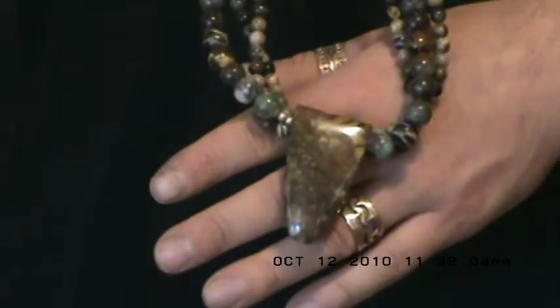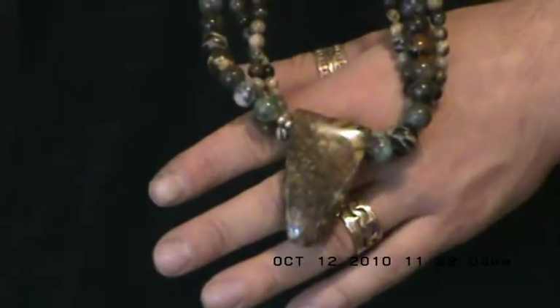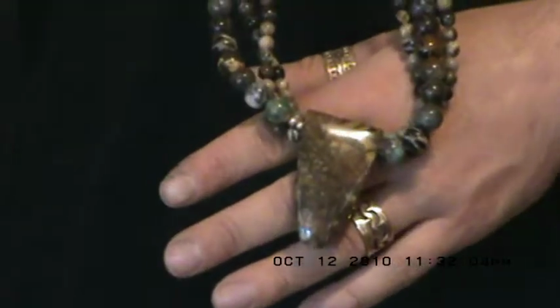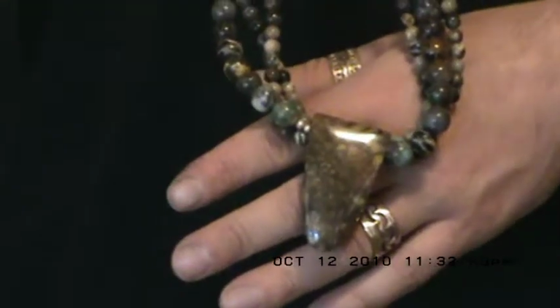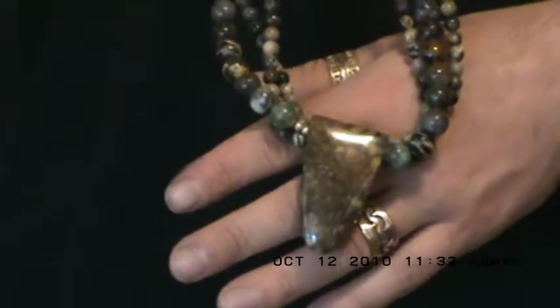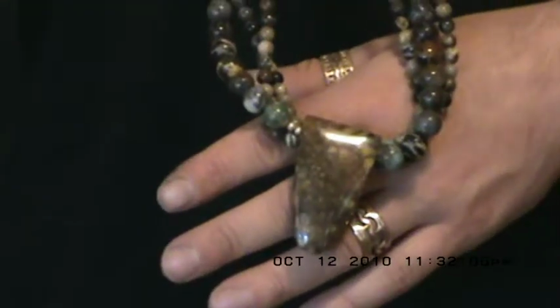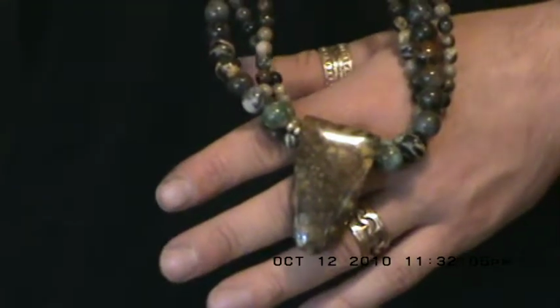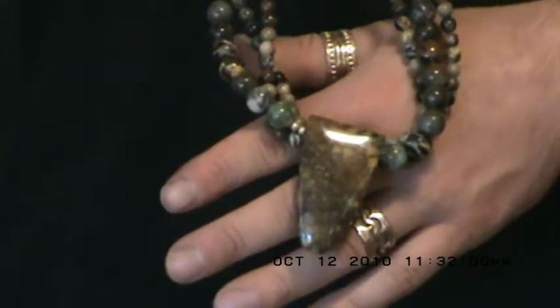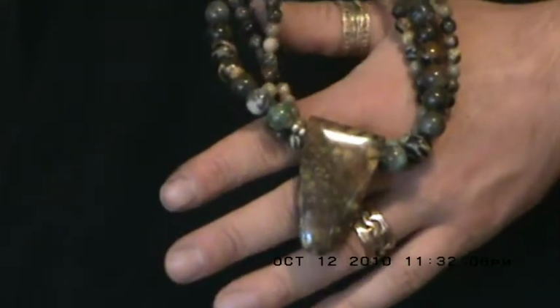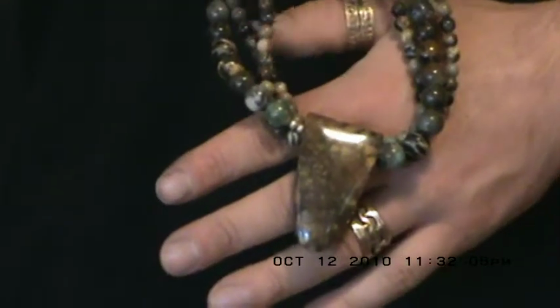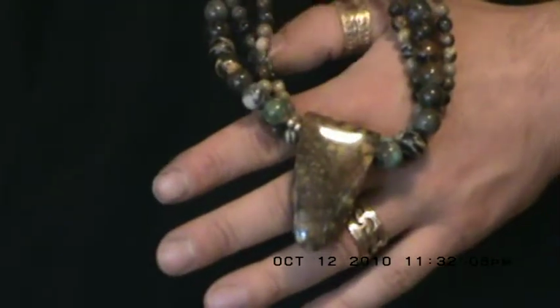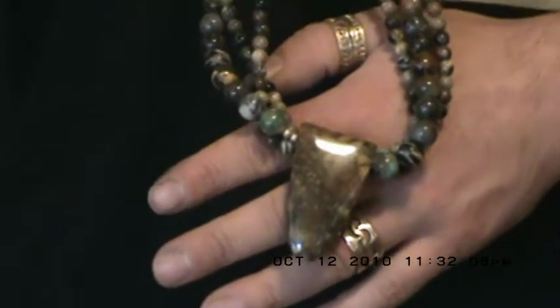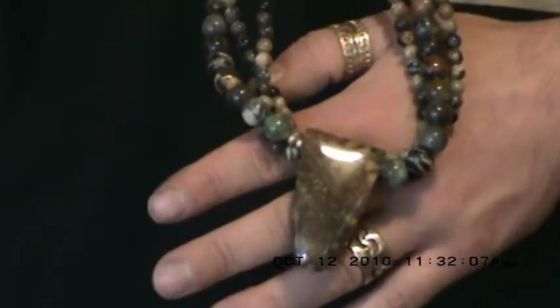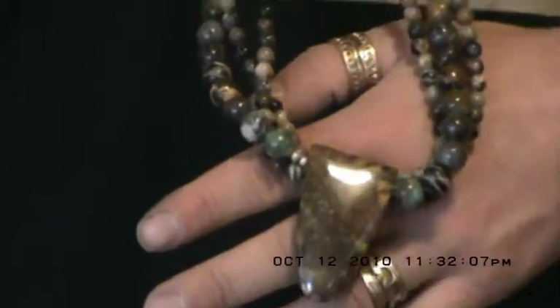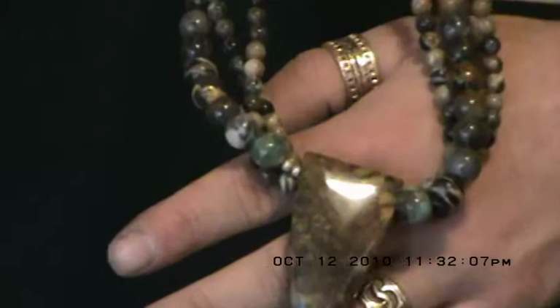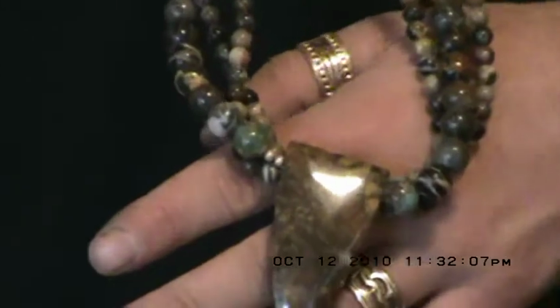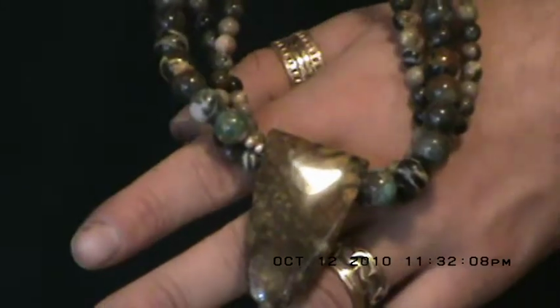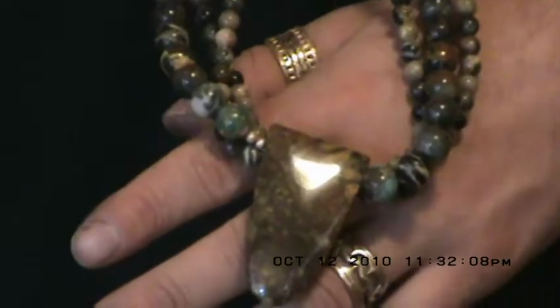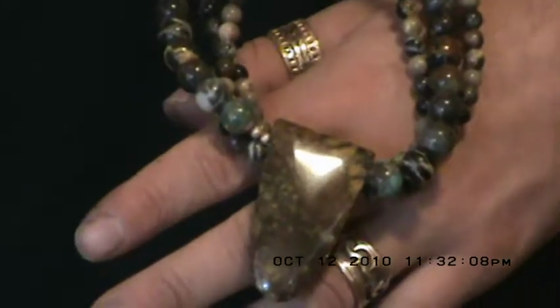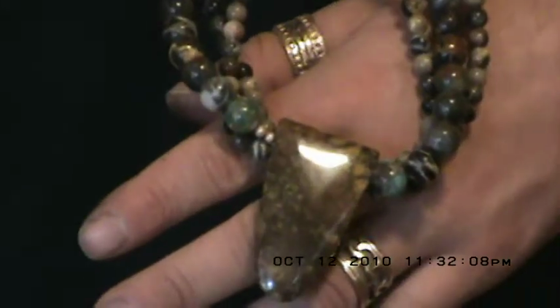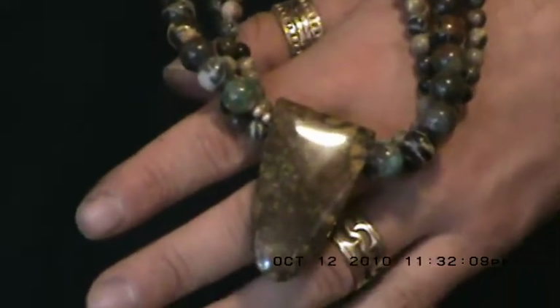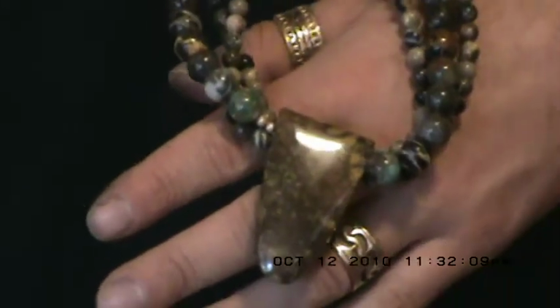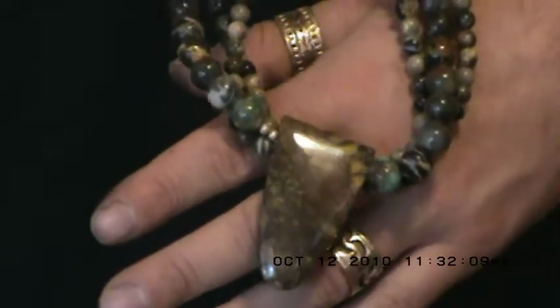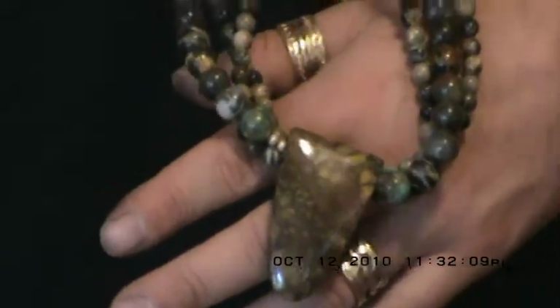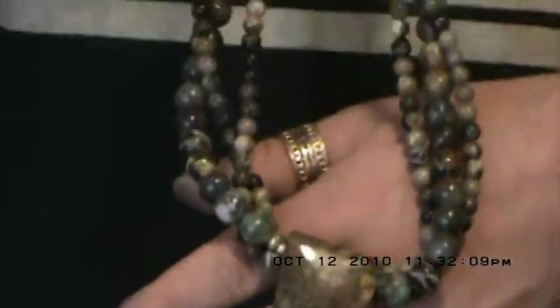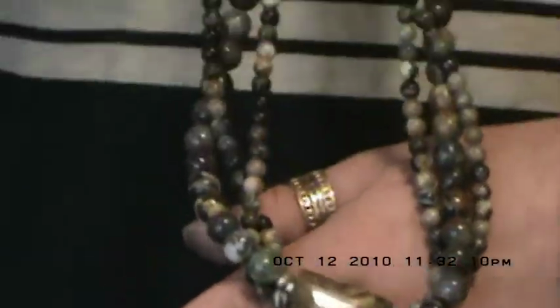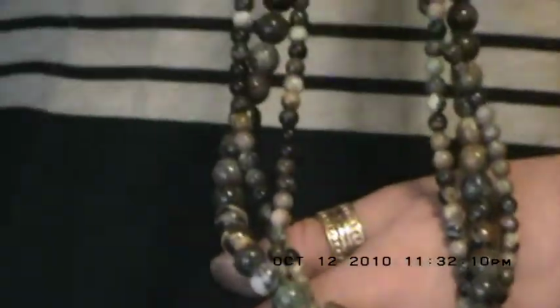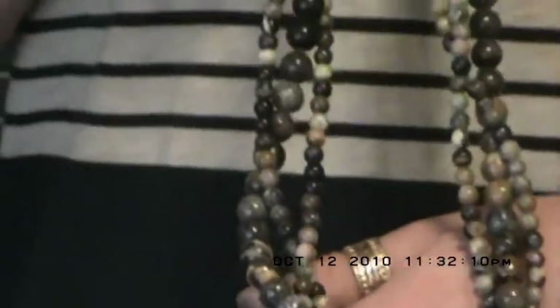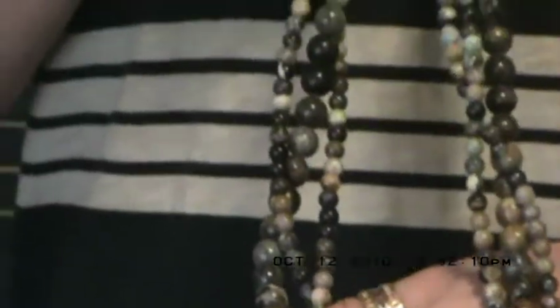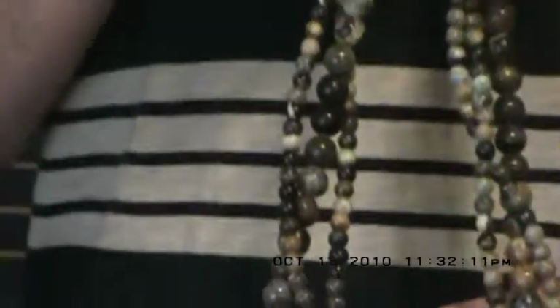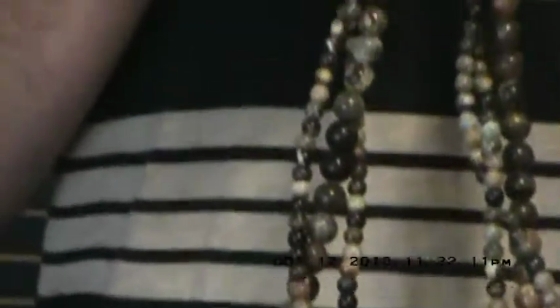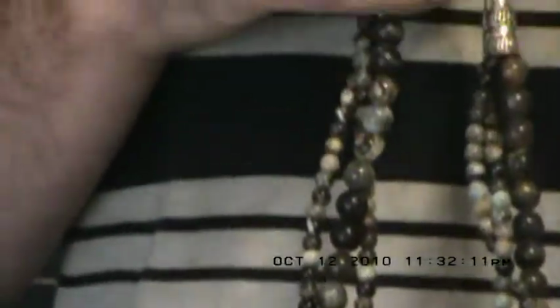Hopefully you can see it there. It might be a little distracting on my shirt. See the beads.